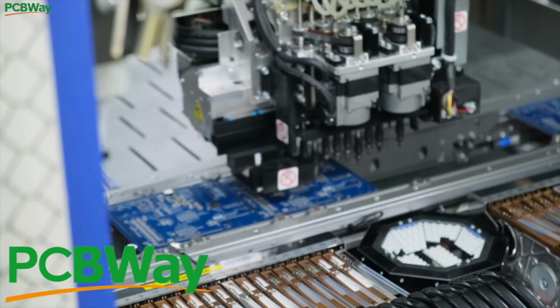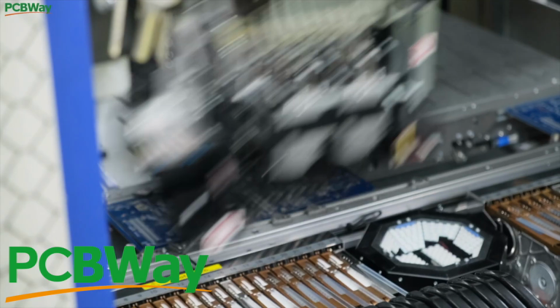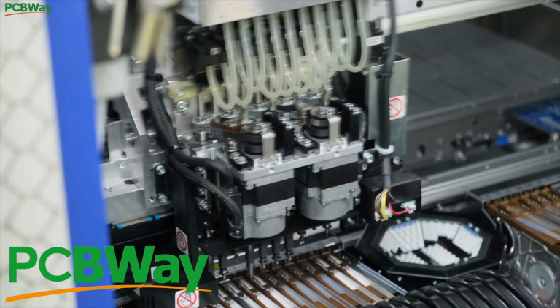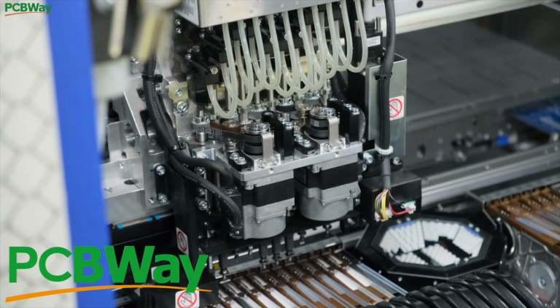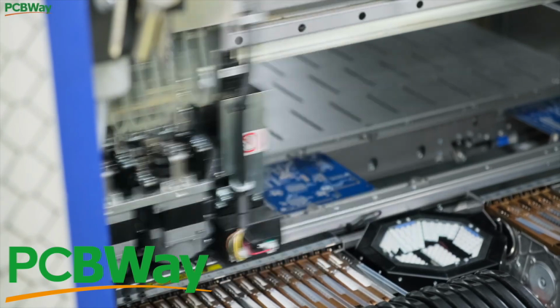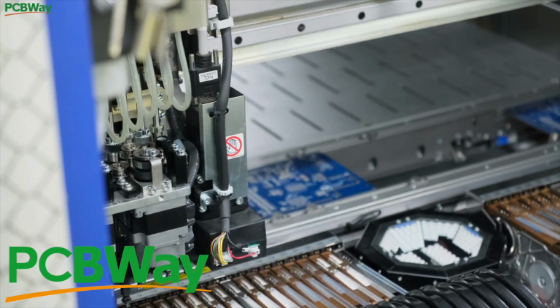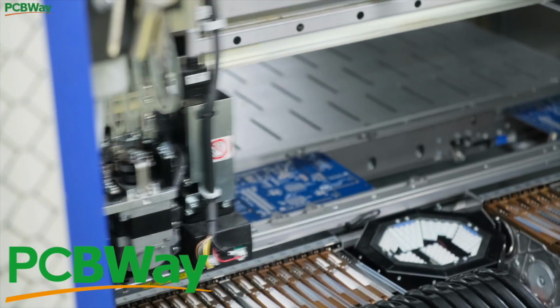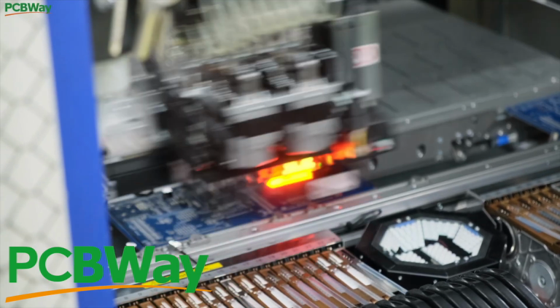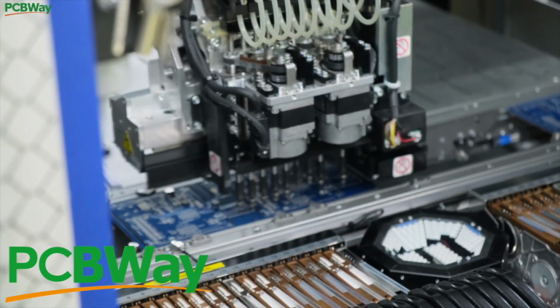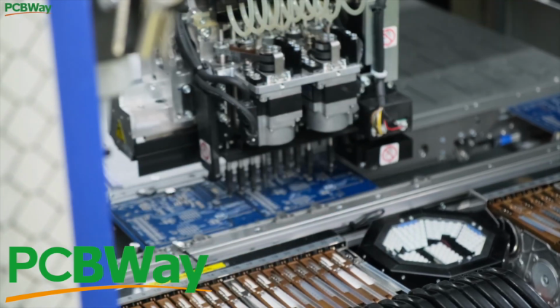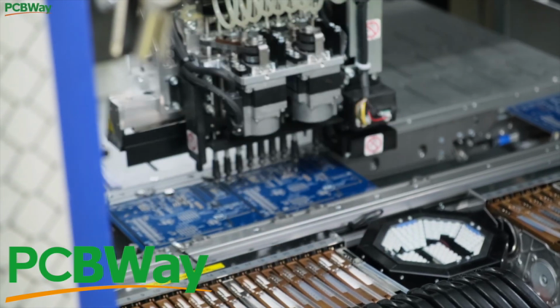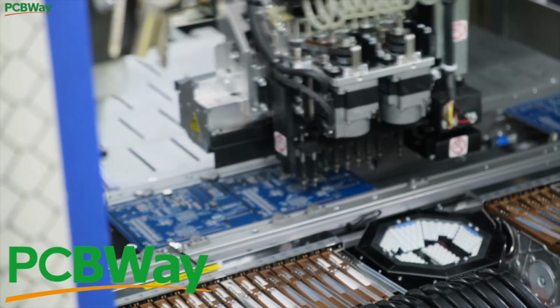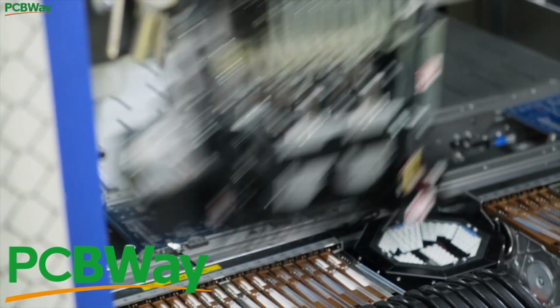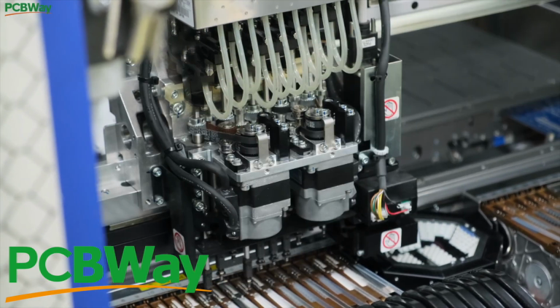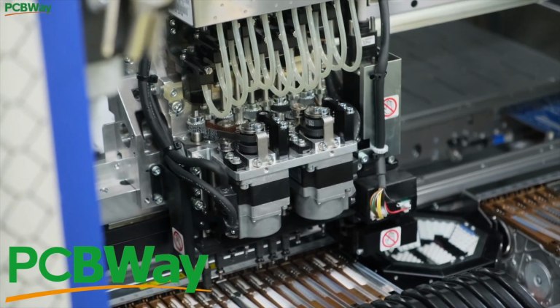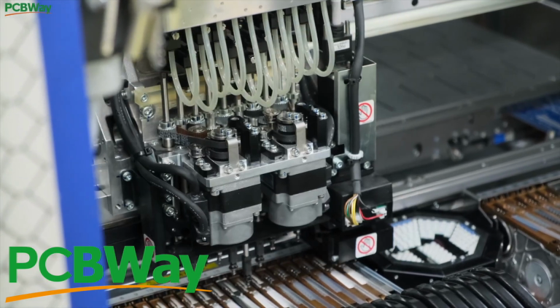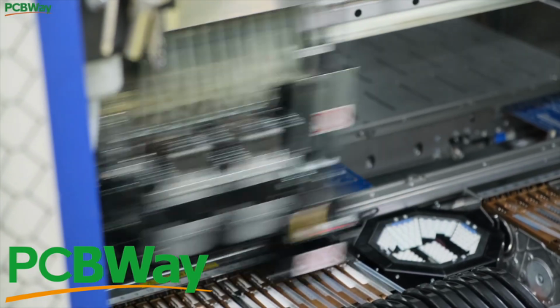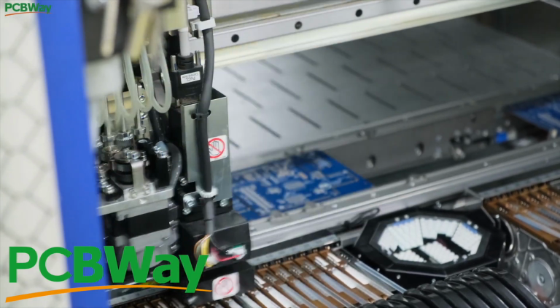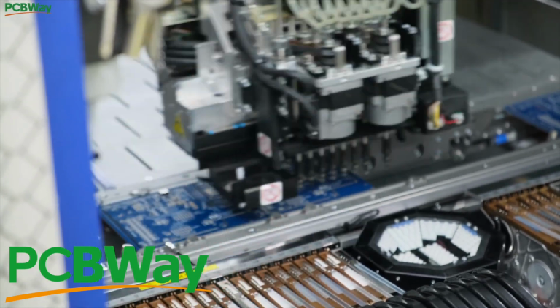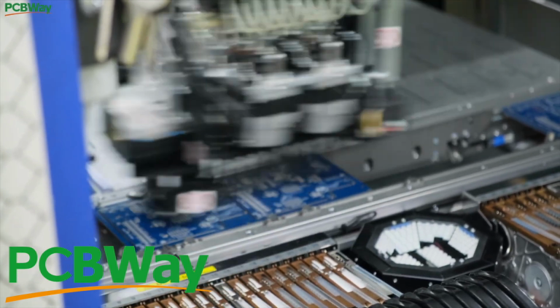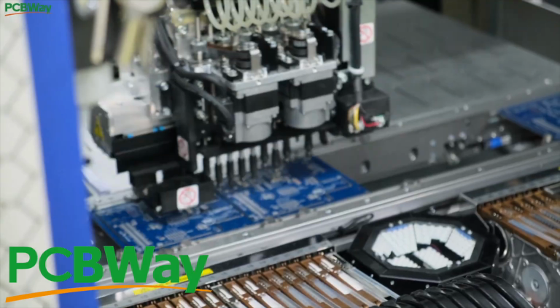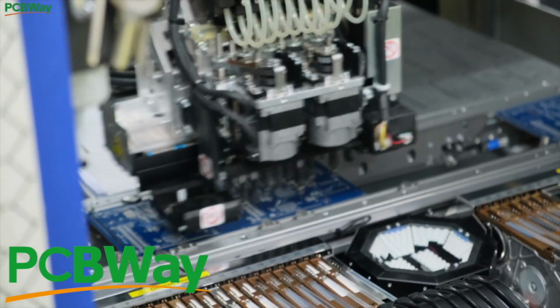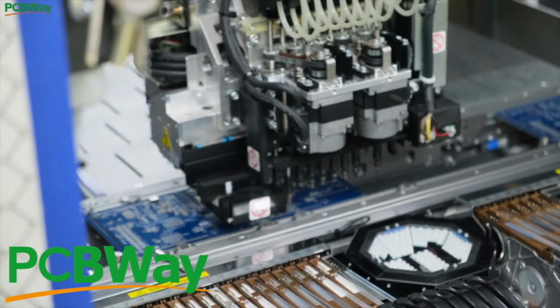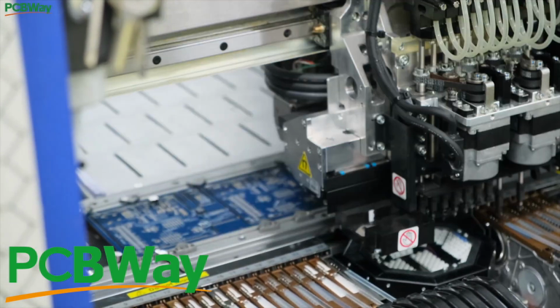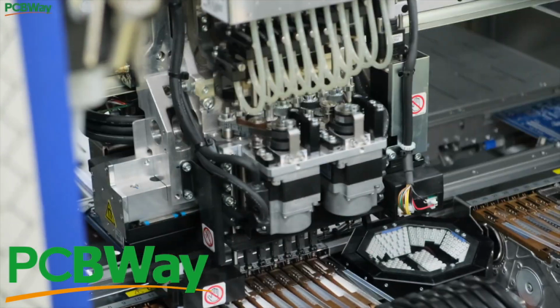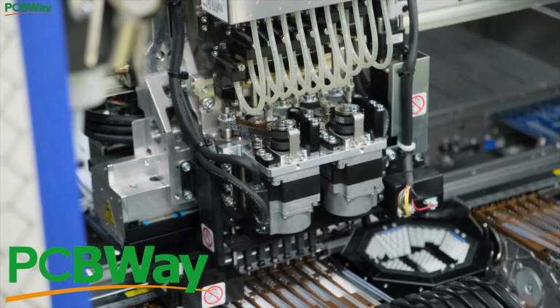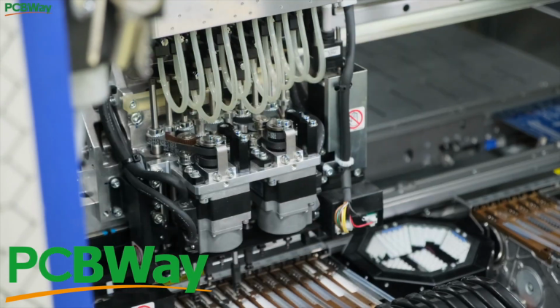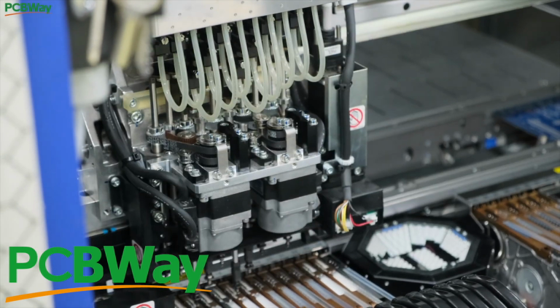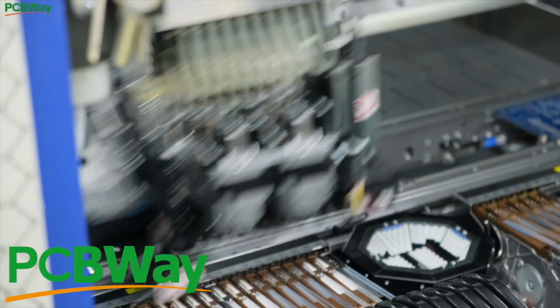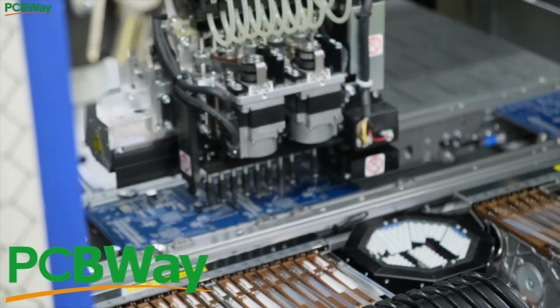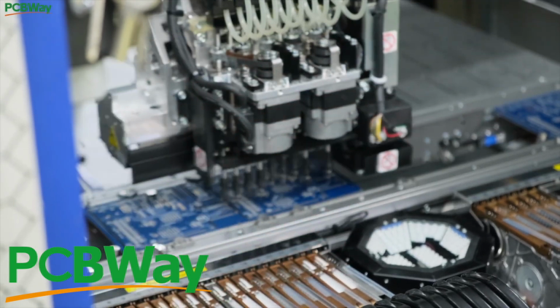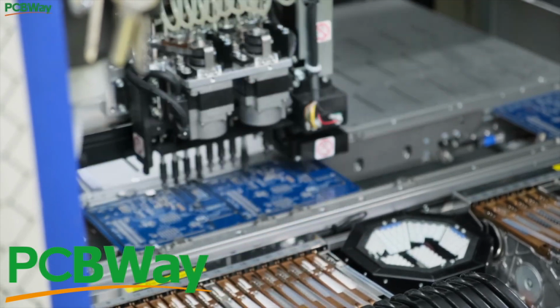Since we're about to look at a whole bunch of PCBs, let's do a shout out to PCBWay who do all the PCBs for this channel. Check out the link in the description — they're really great.